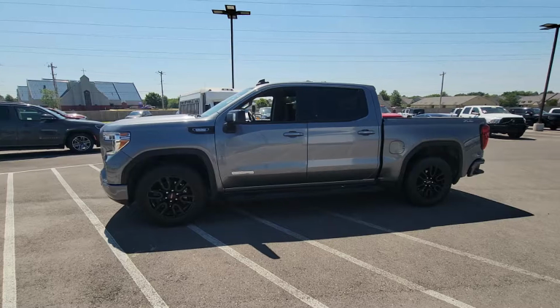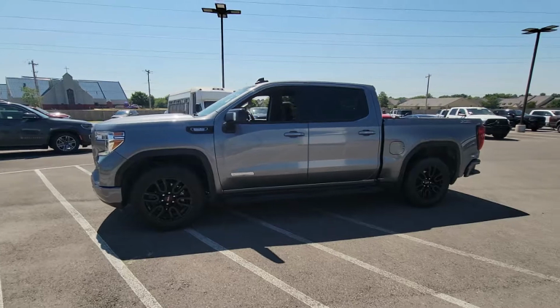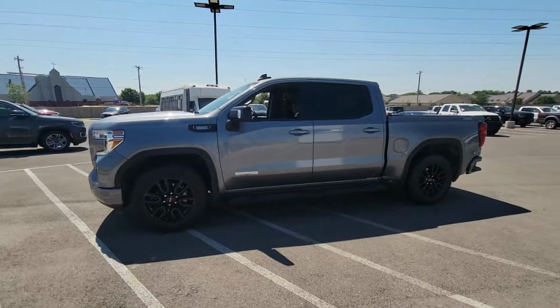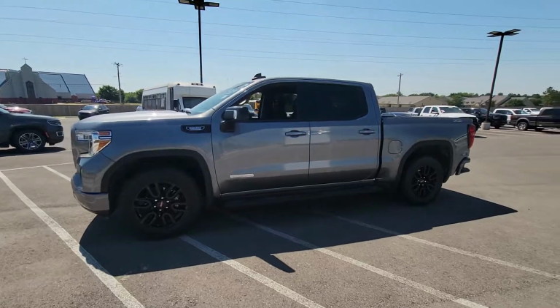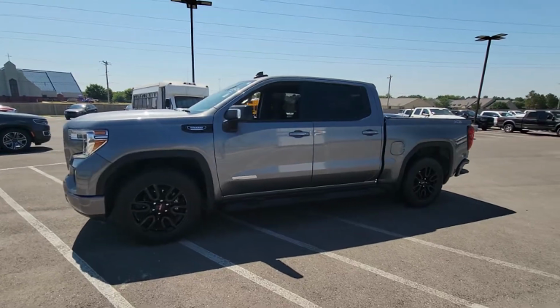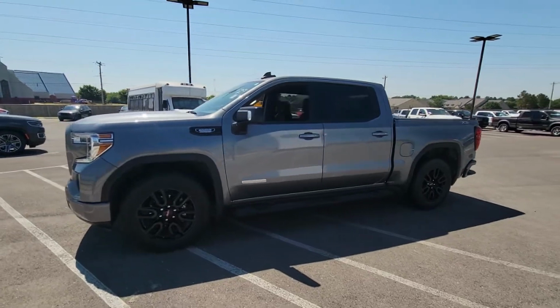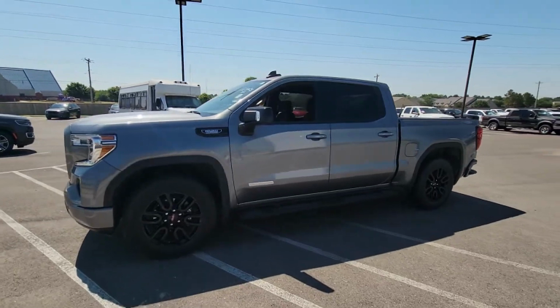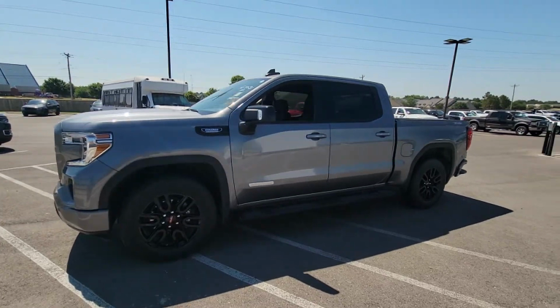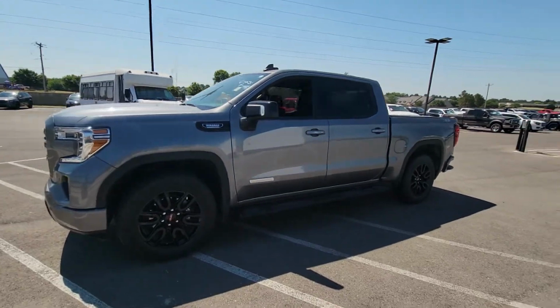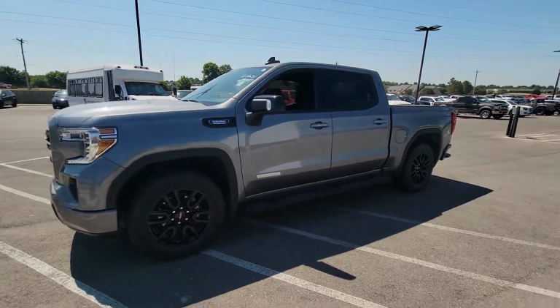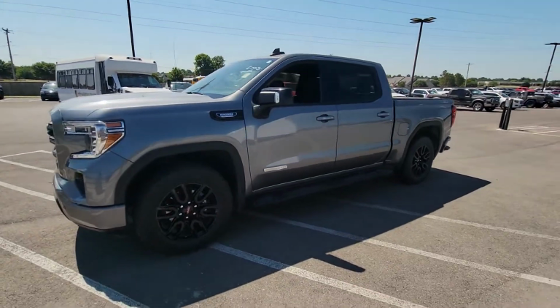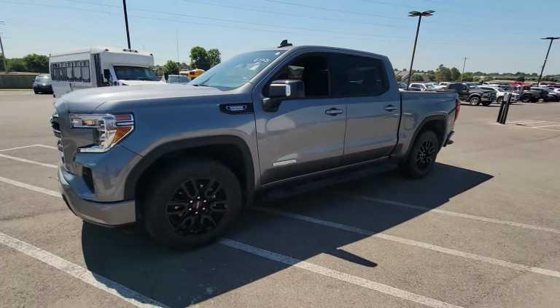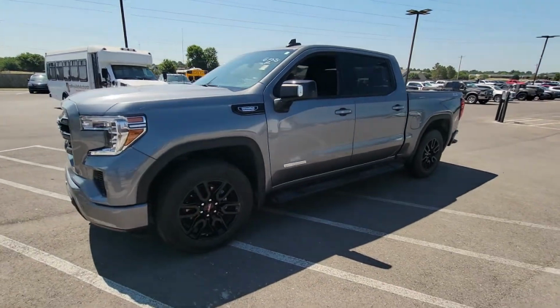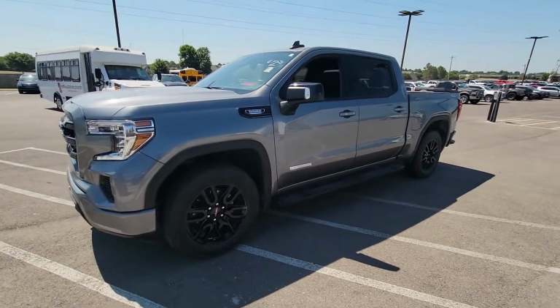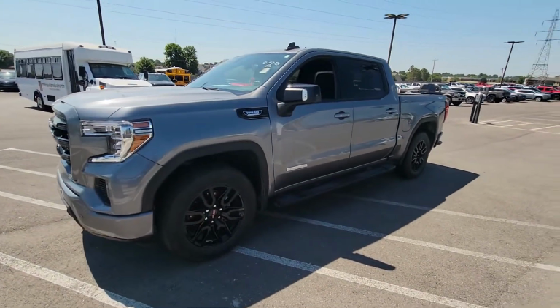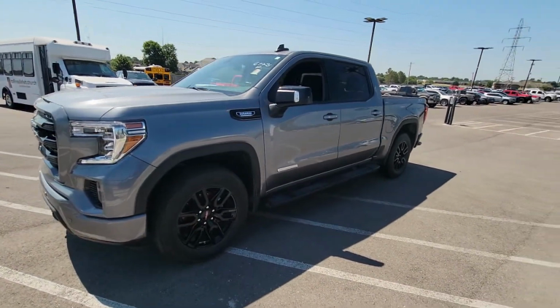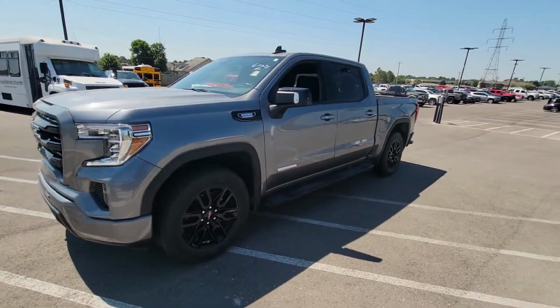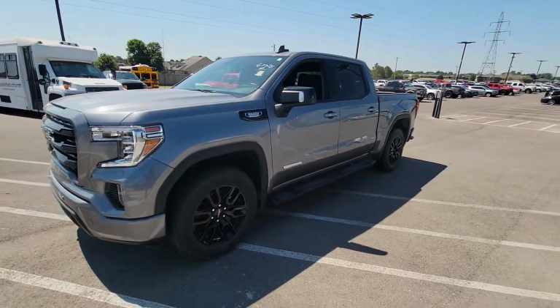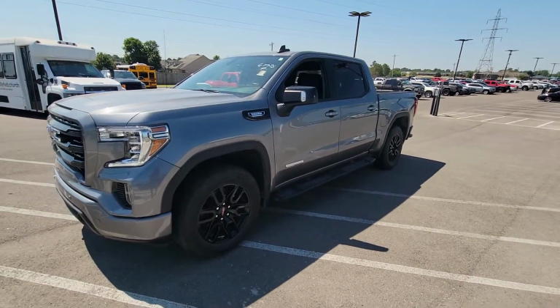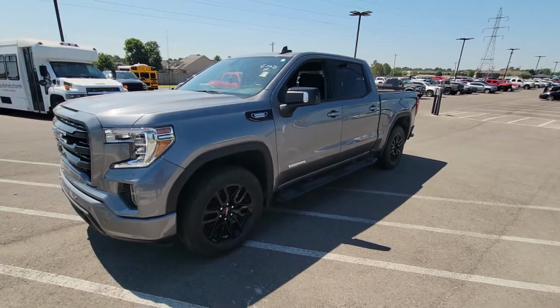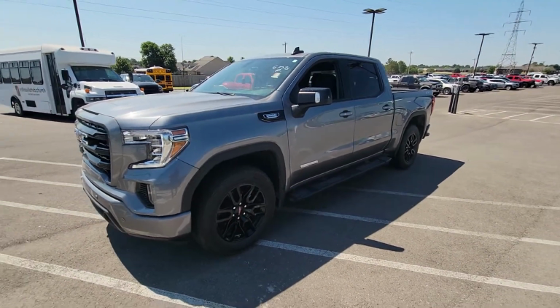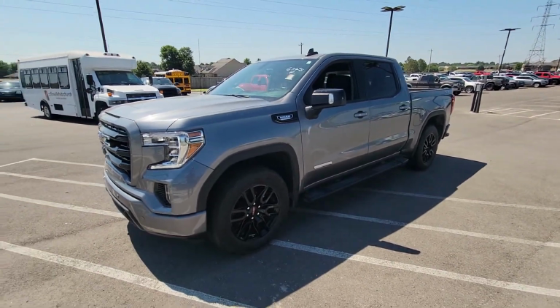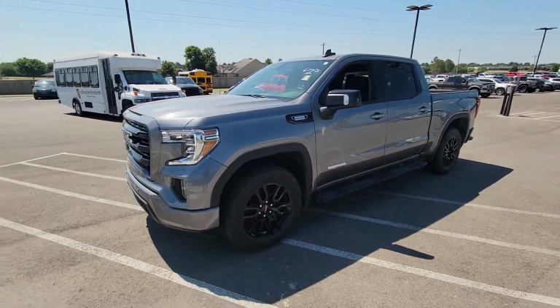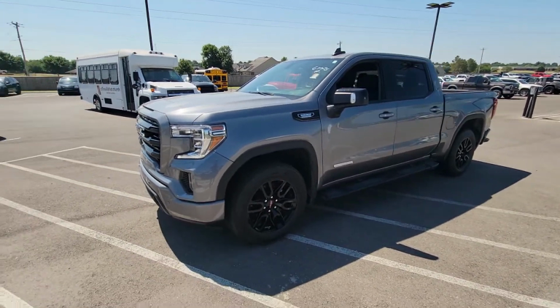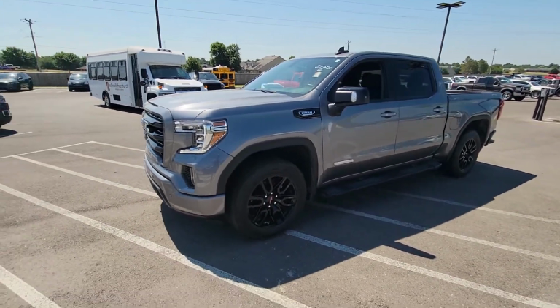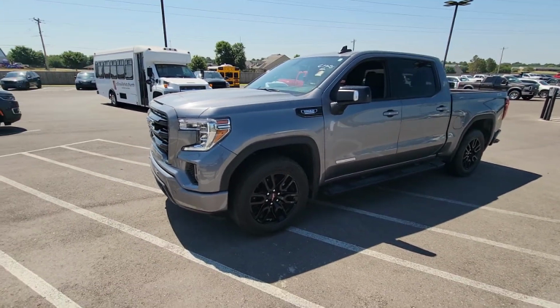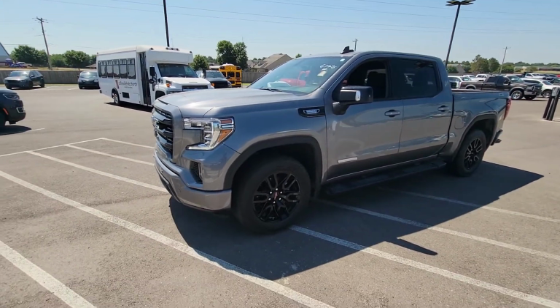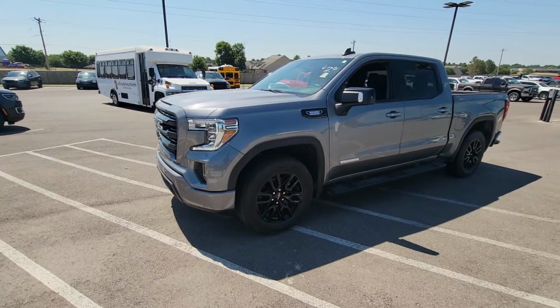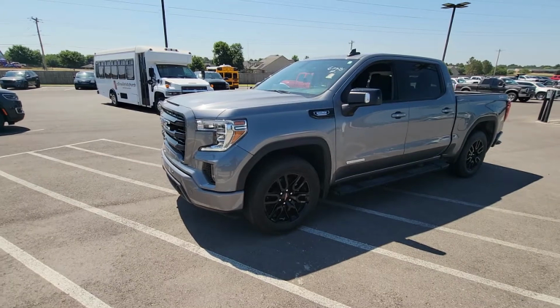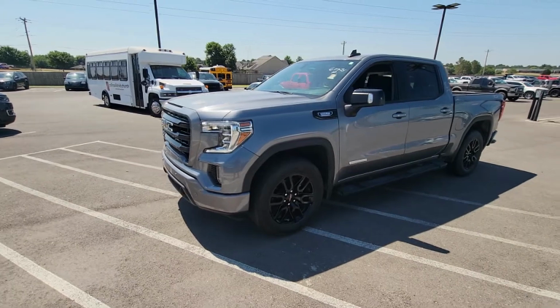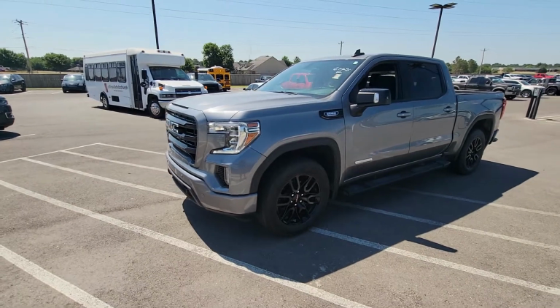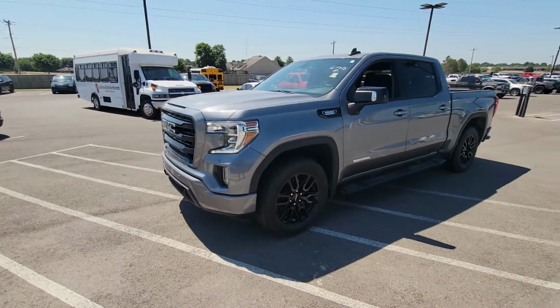Hey, good morning. My name is Tim Kusalo over here at Jim Glover Dodge in Owasso, Oklahoma.